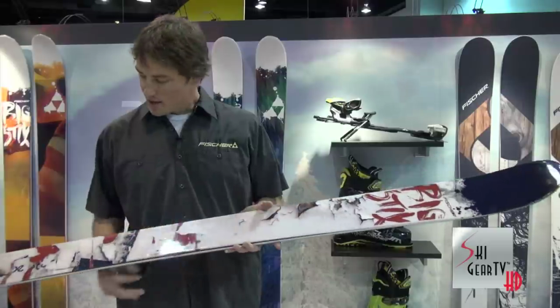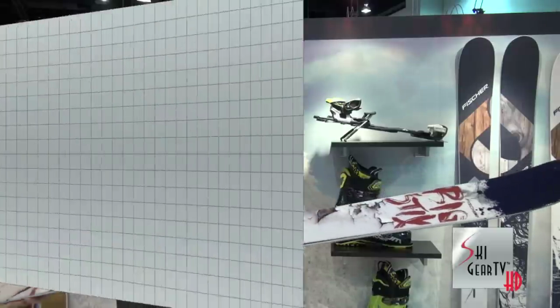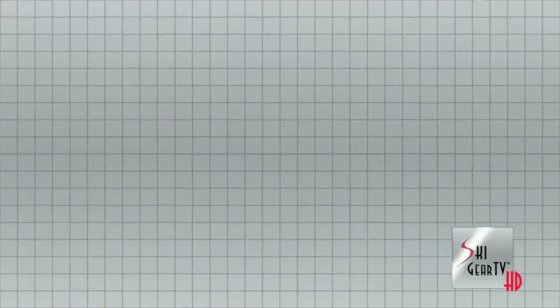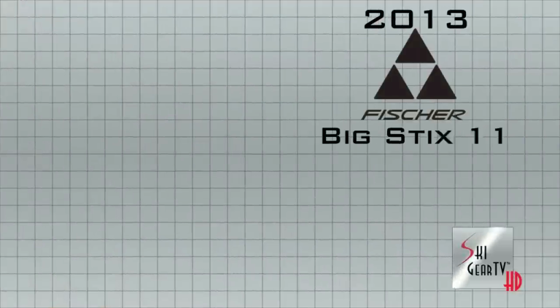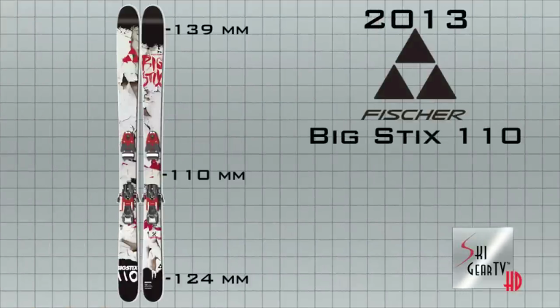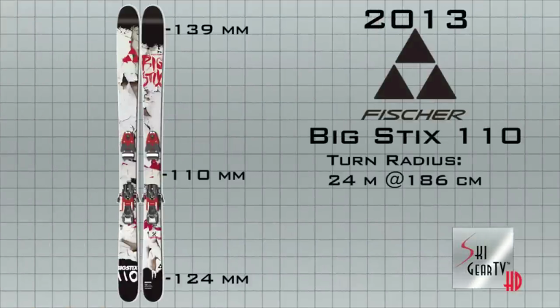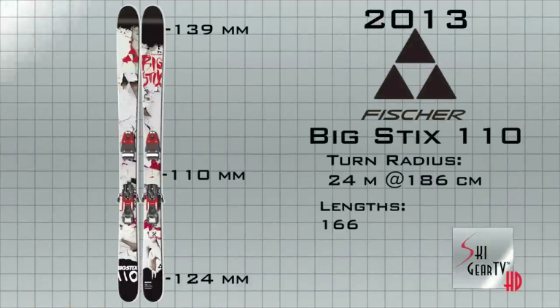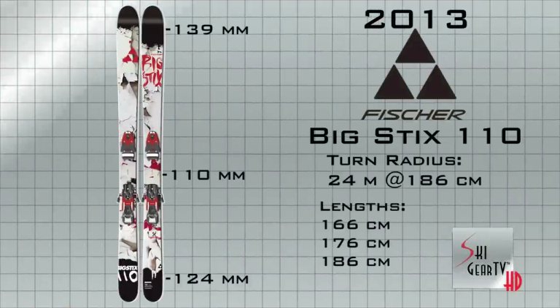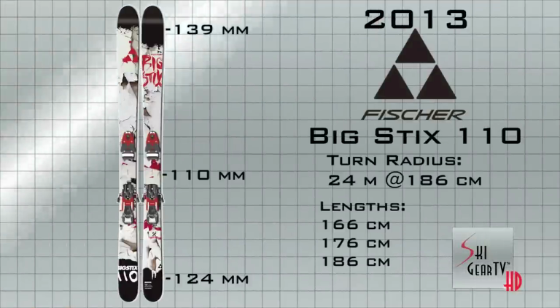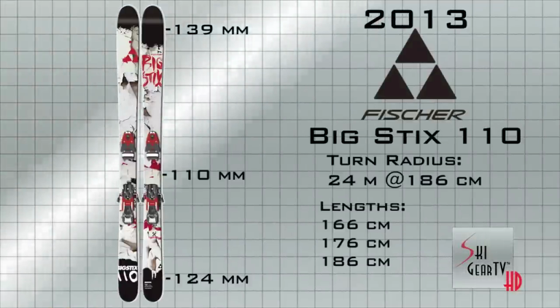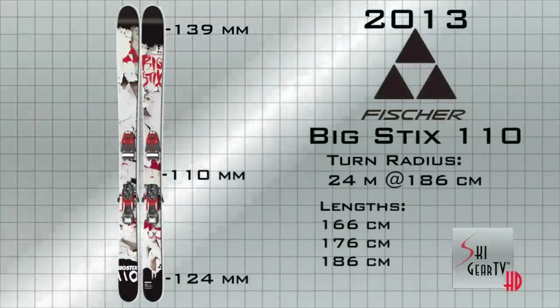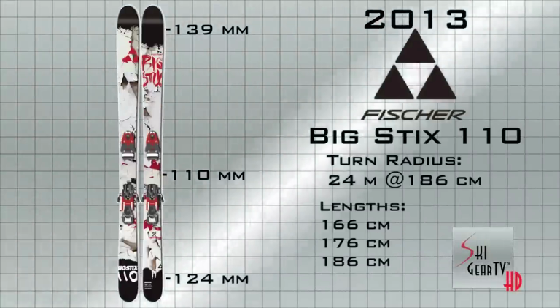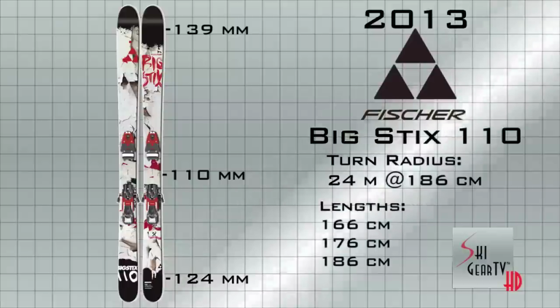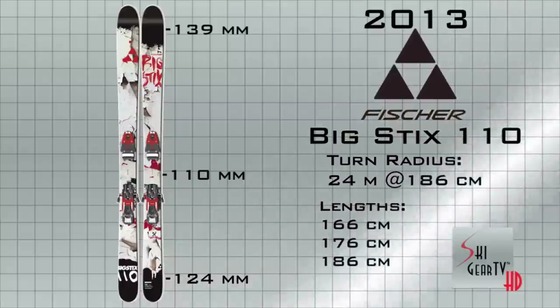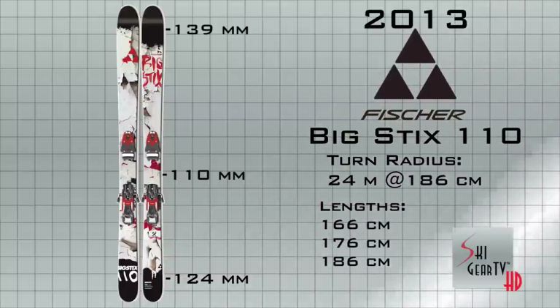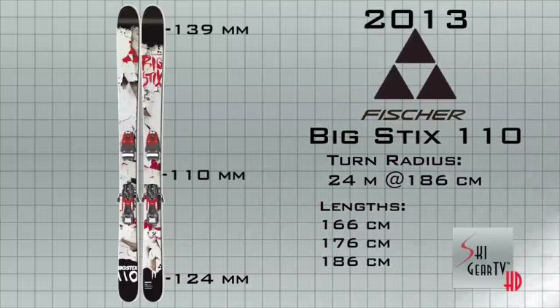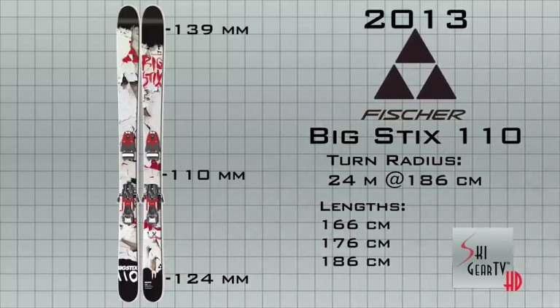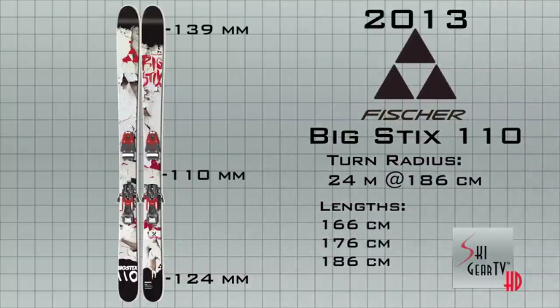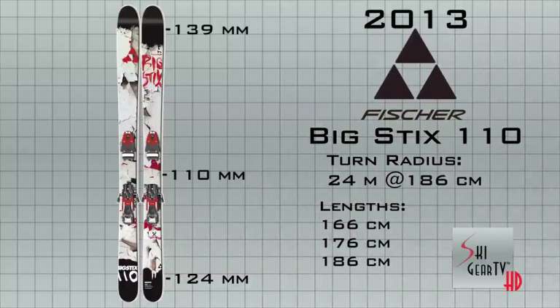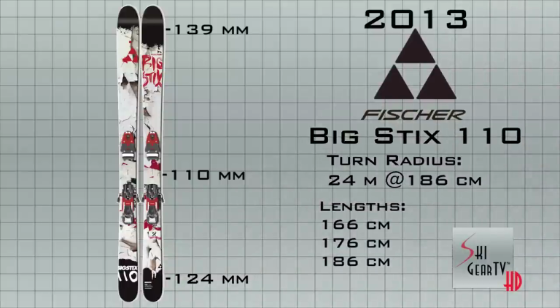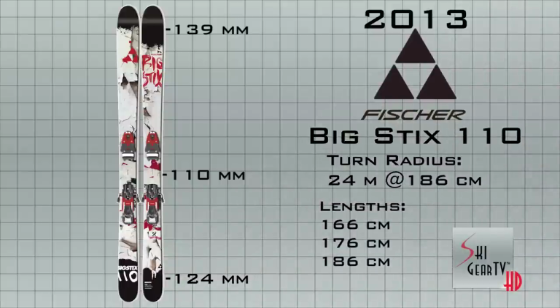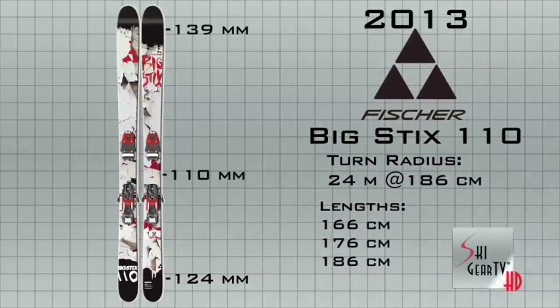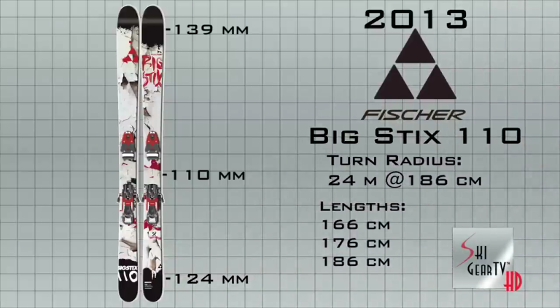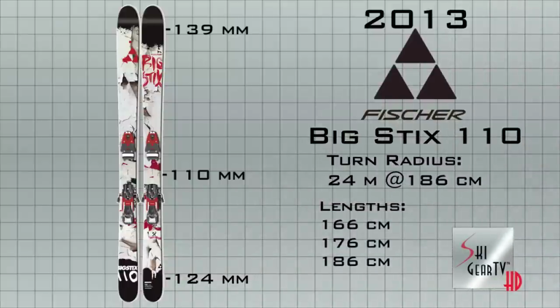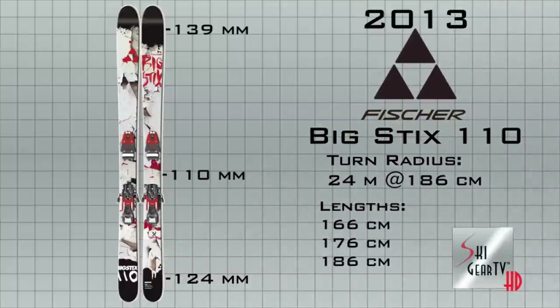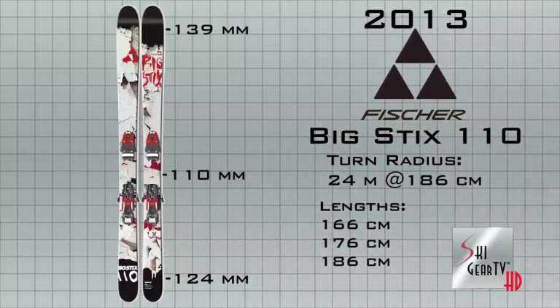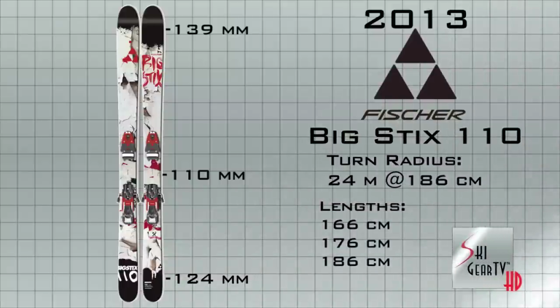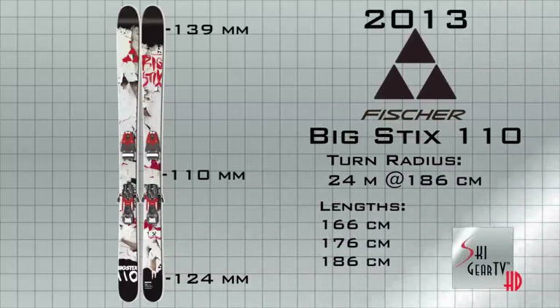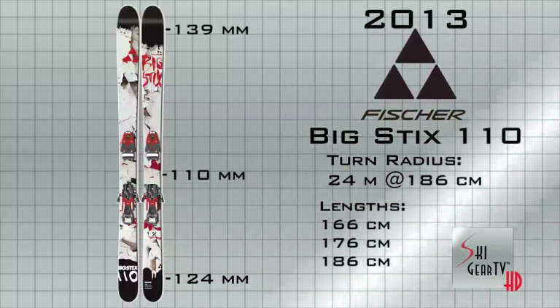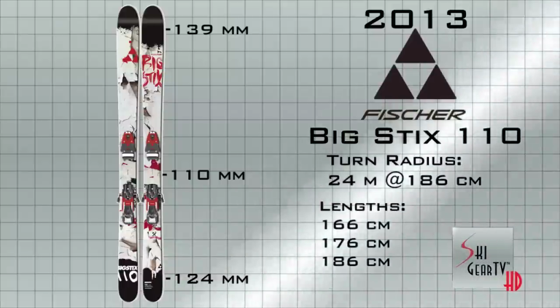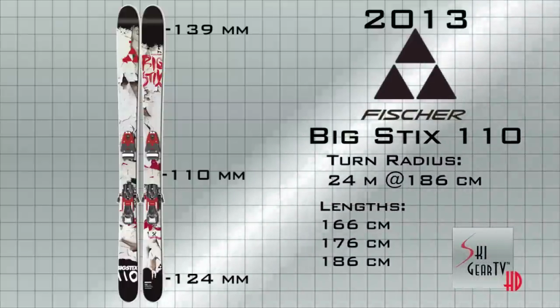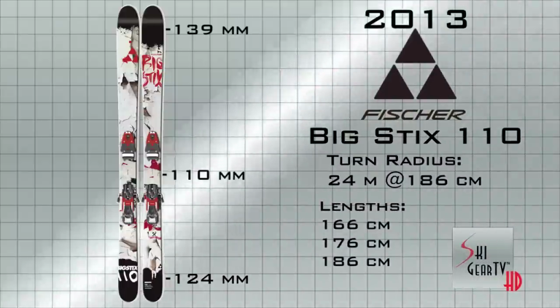That's the Big Sticks 110. Dimensions are 139, 110, 124, for a 24-meter radius.